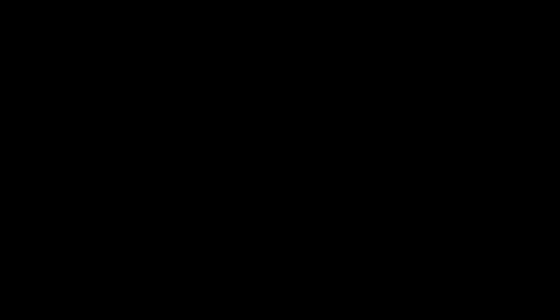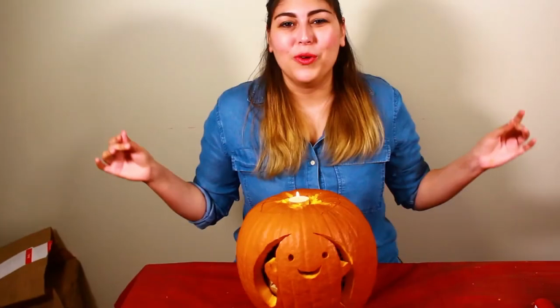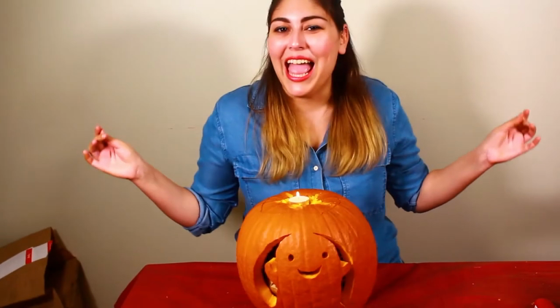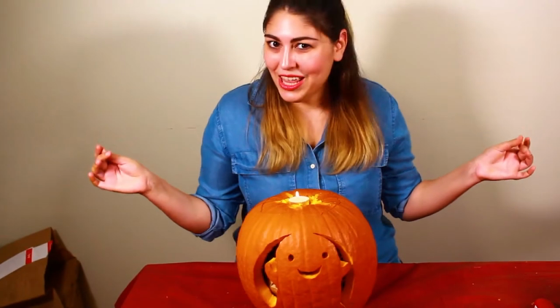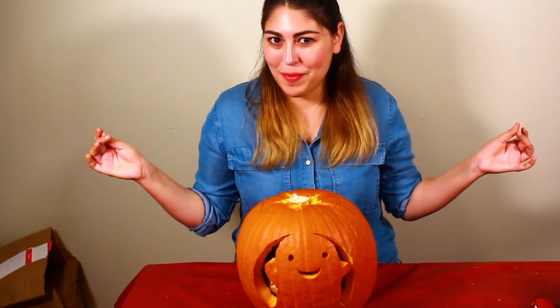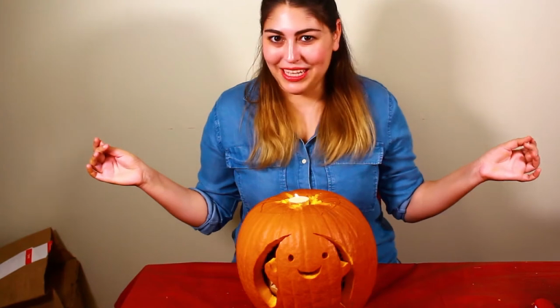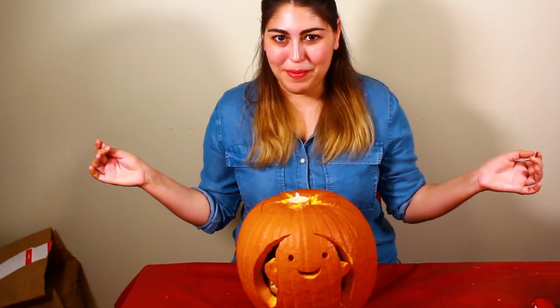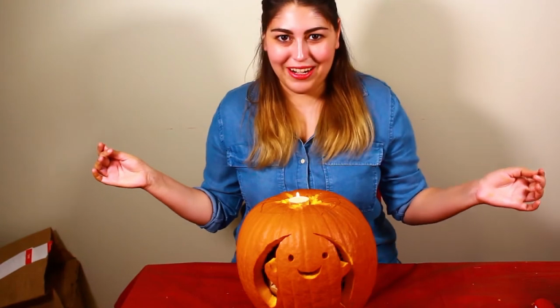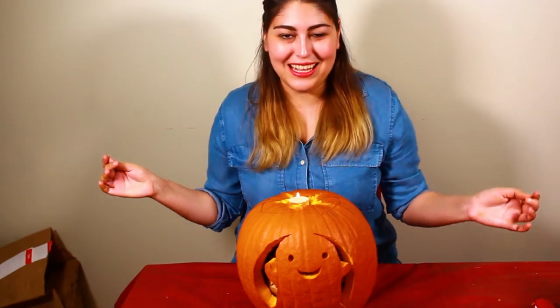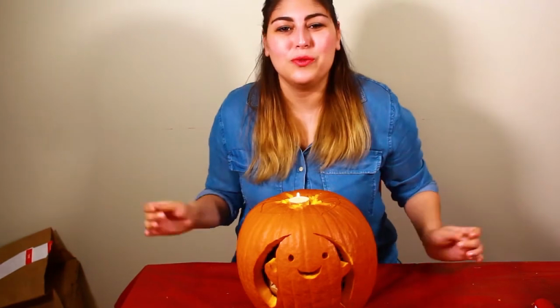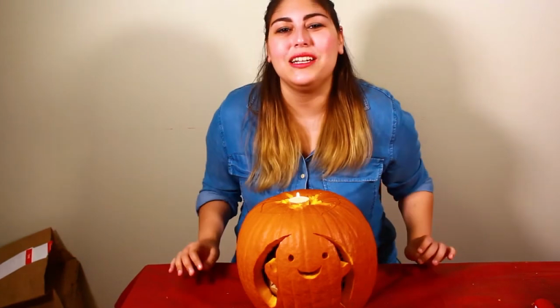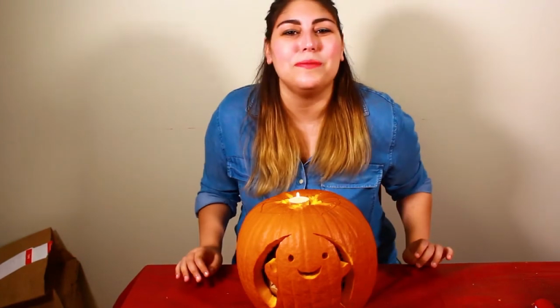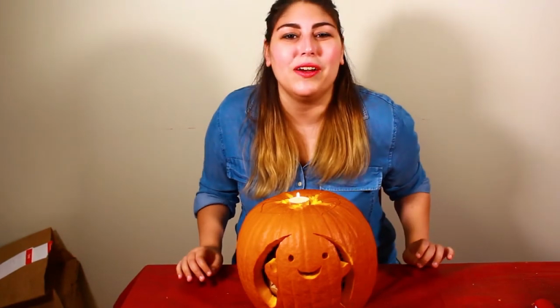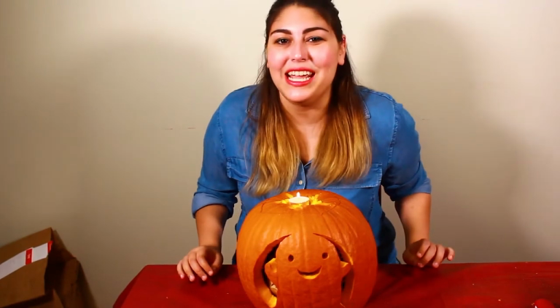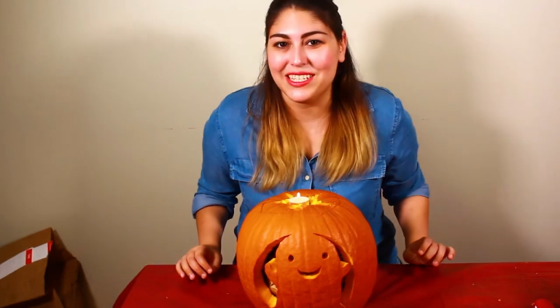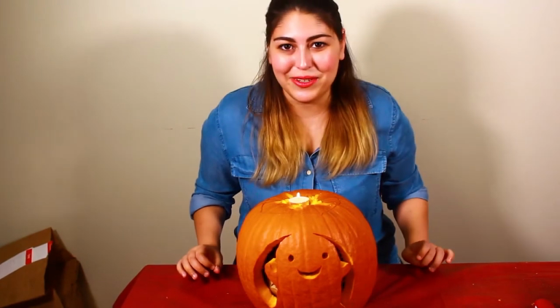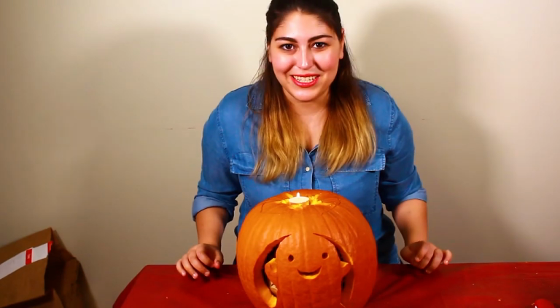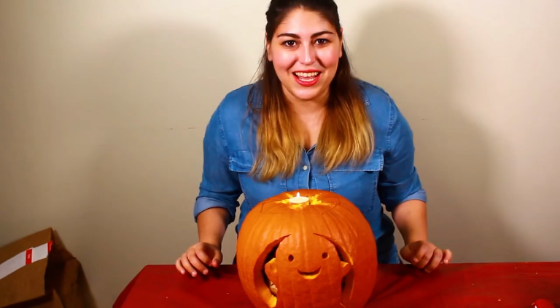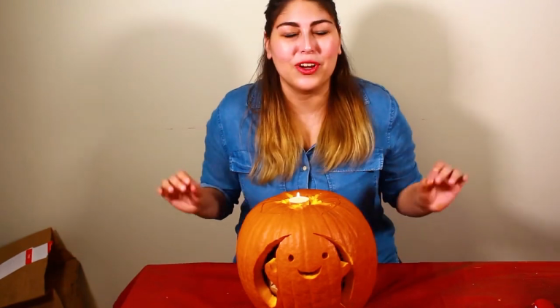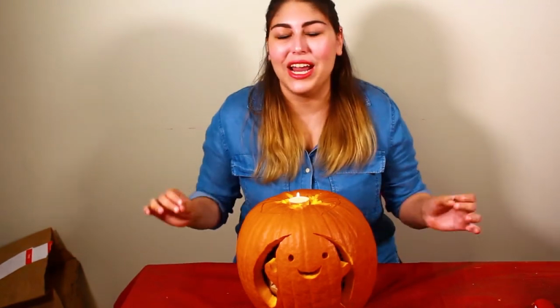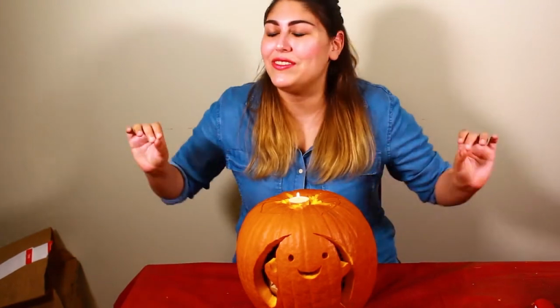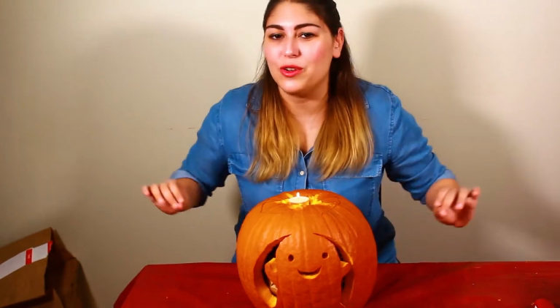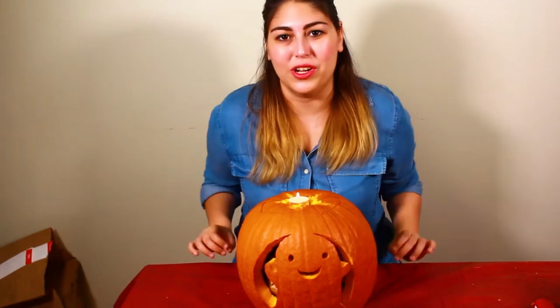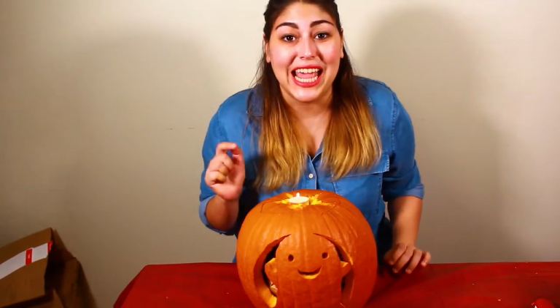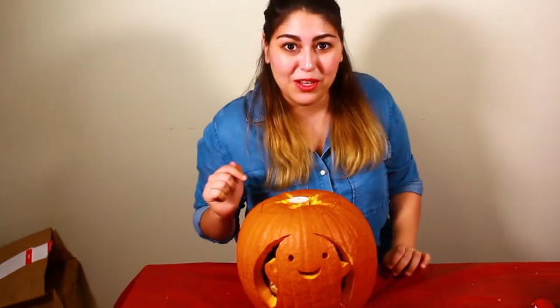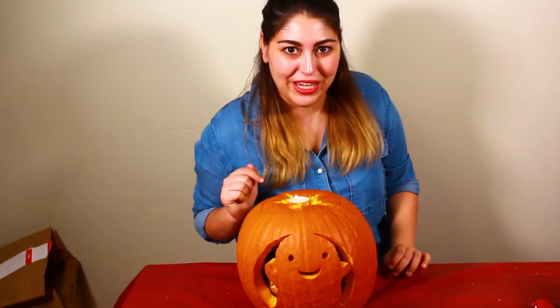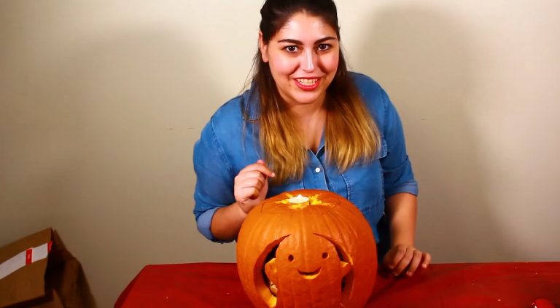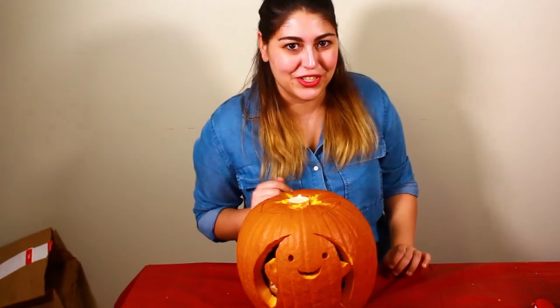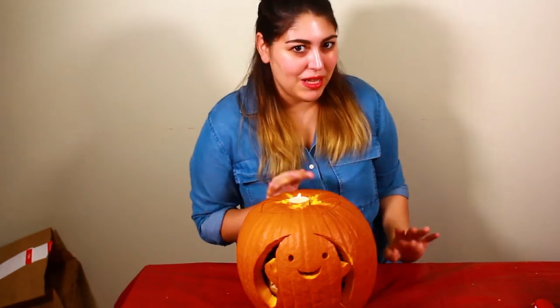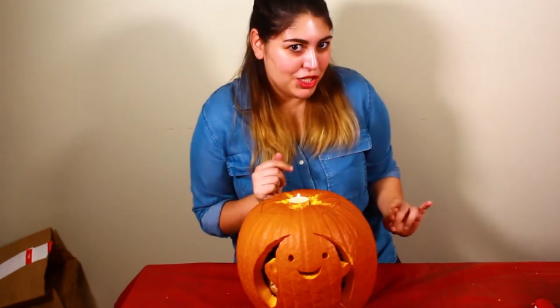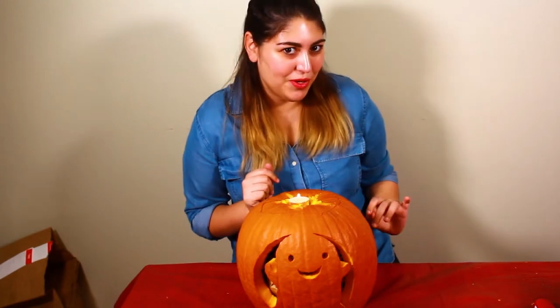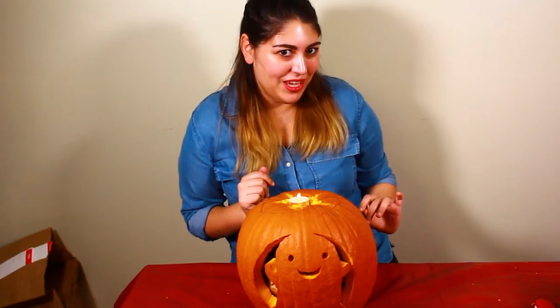Well, hello, my little marionettes, and welcome to Marianne's do-it-yourself craft tutorials, Halloween edition. Spooky.